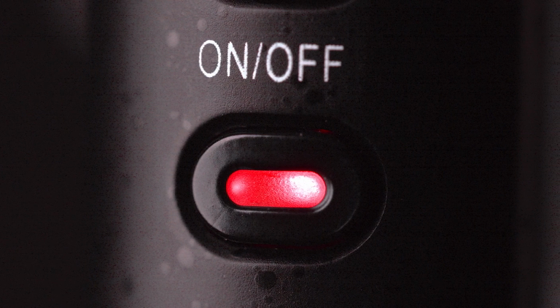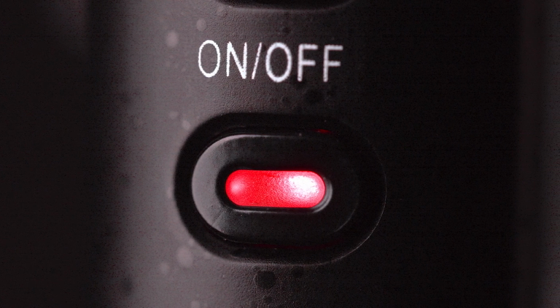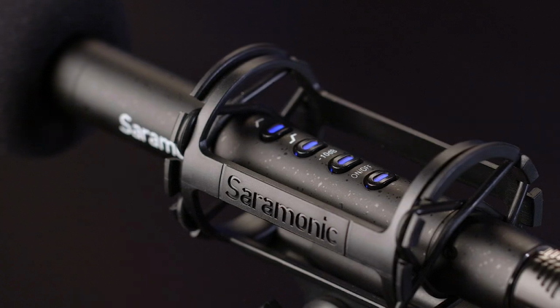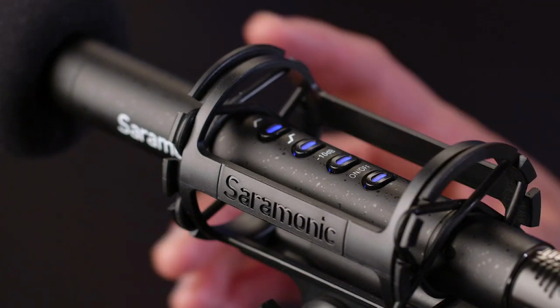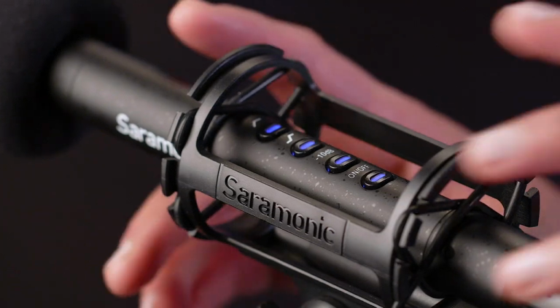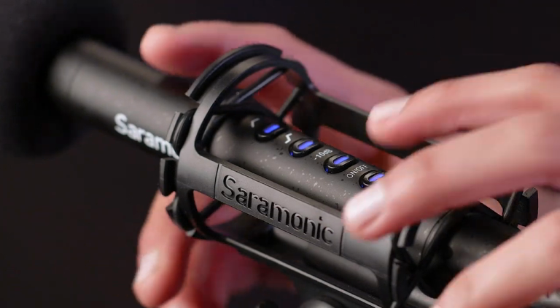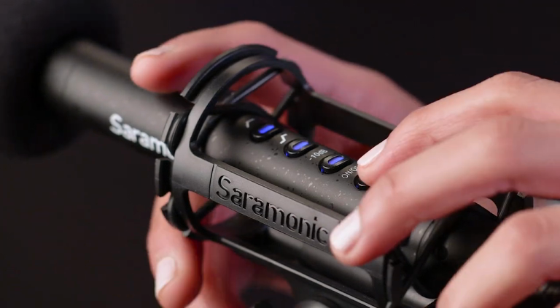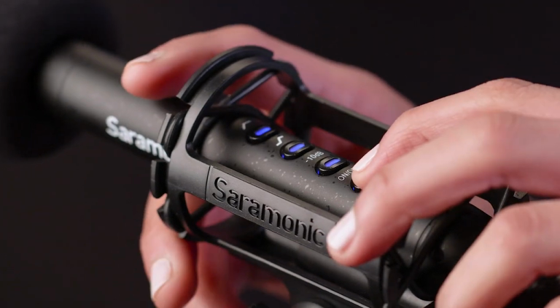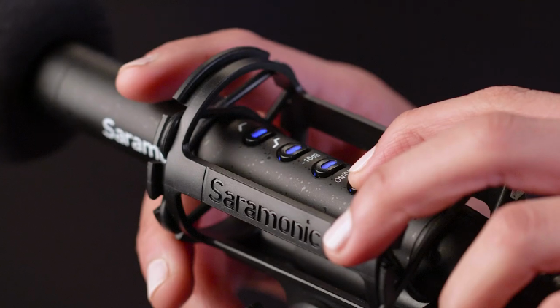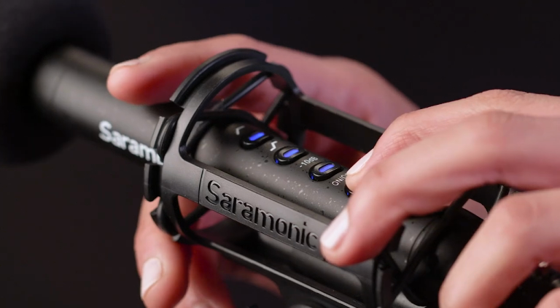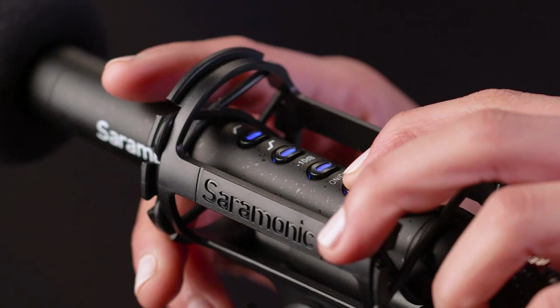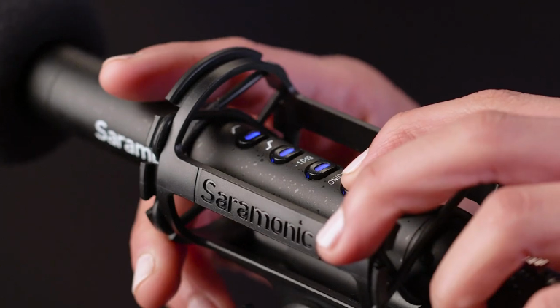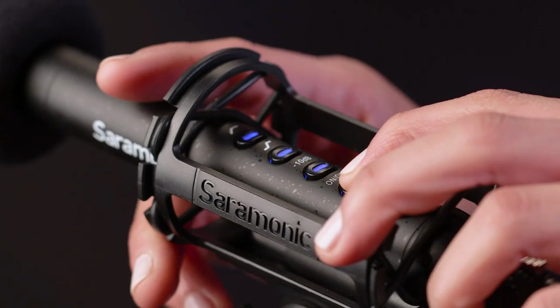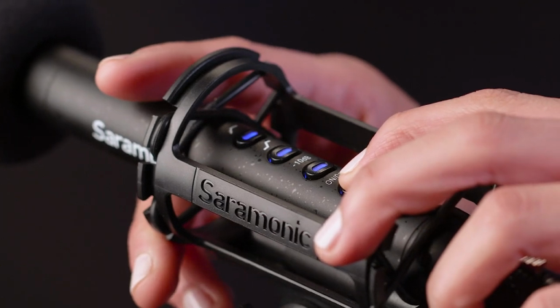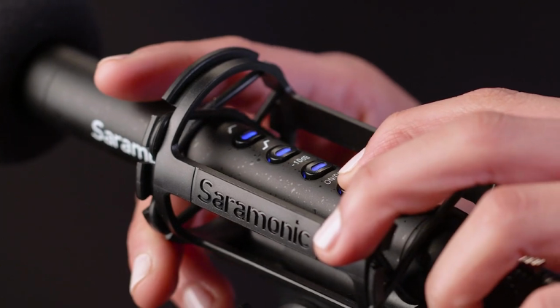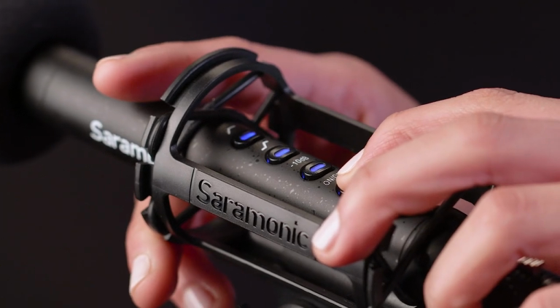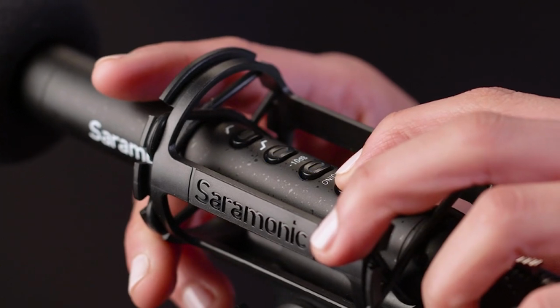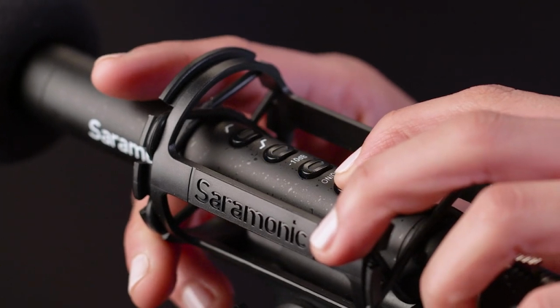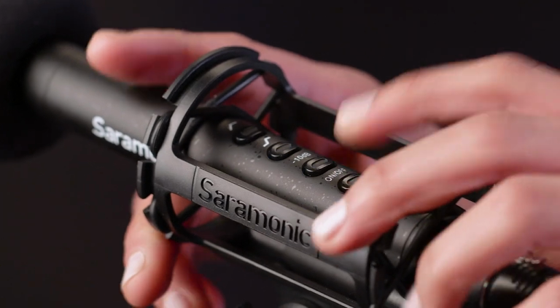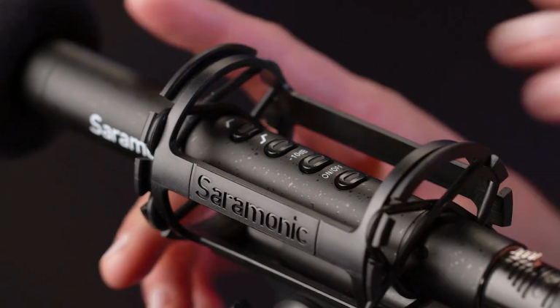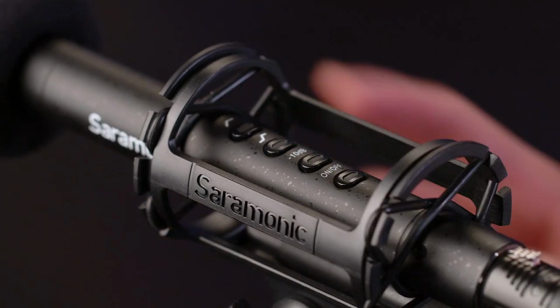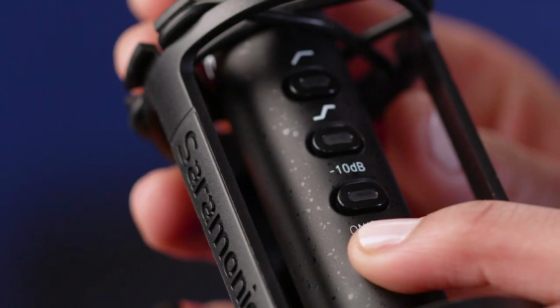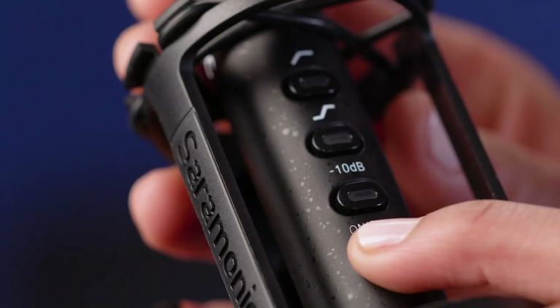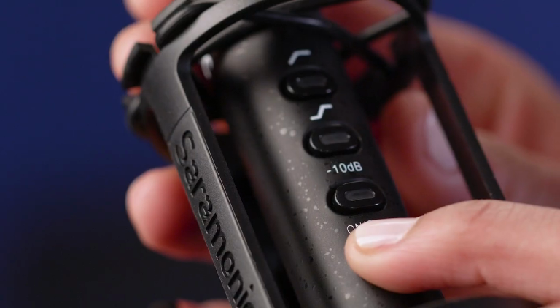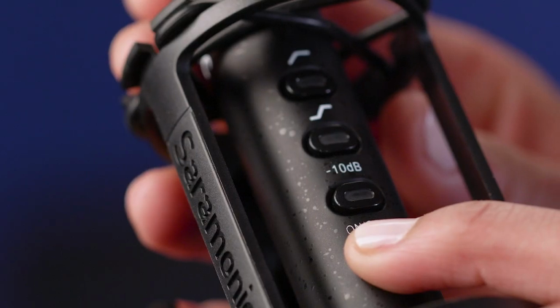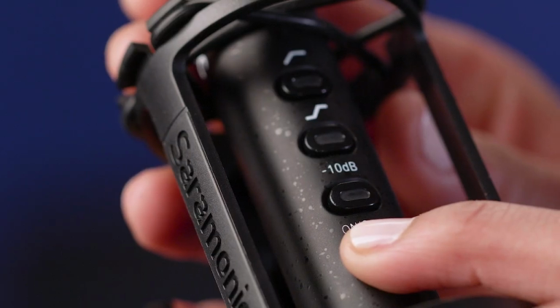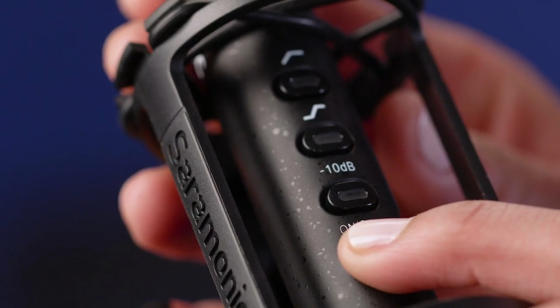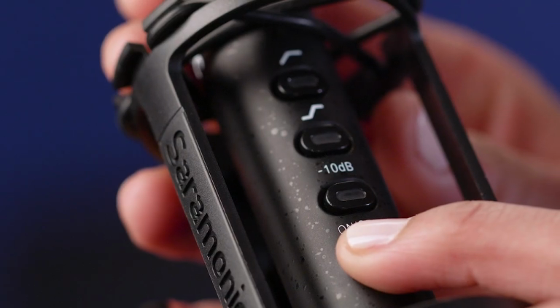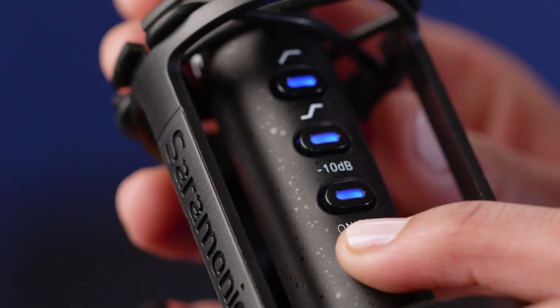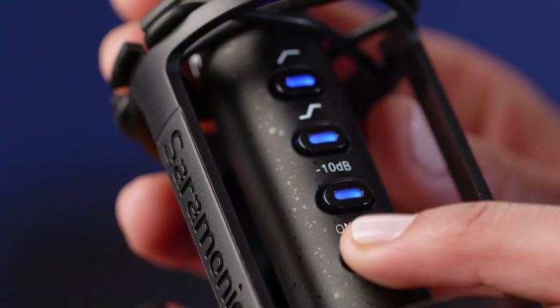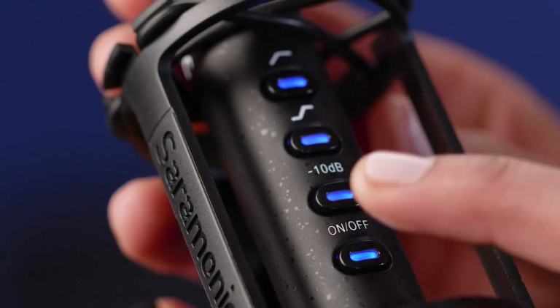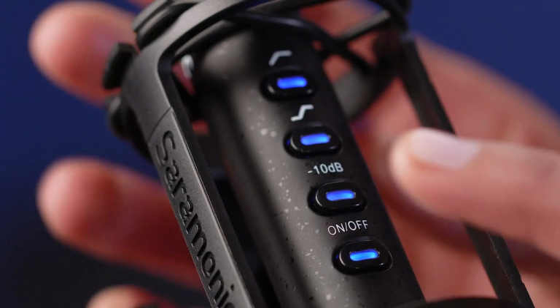The Soundbird T3 also remembers your settings after you turn it off, so it's ready to go when powered back on.